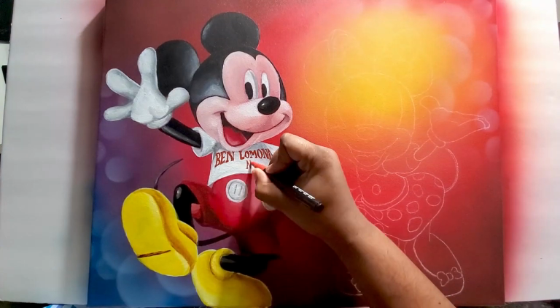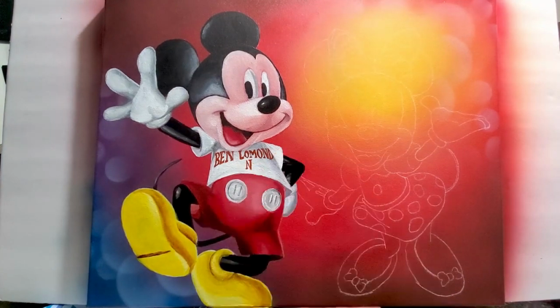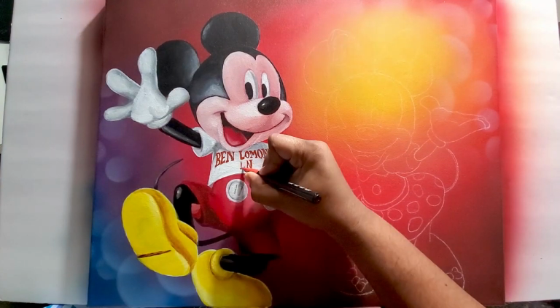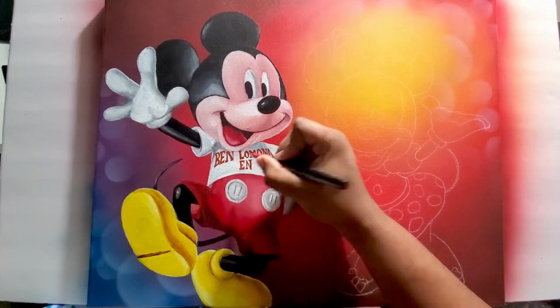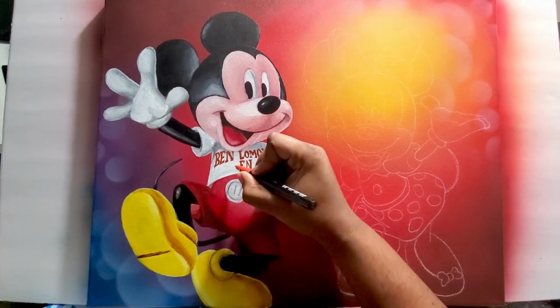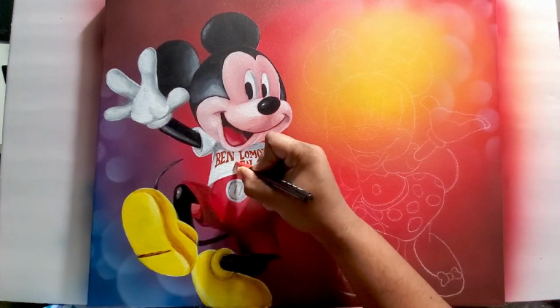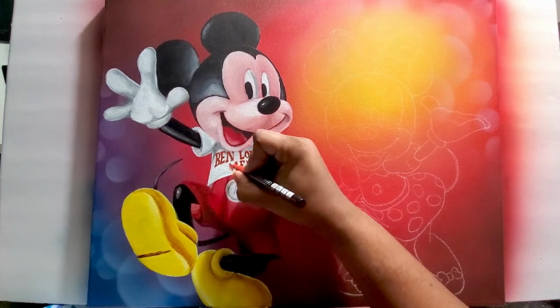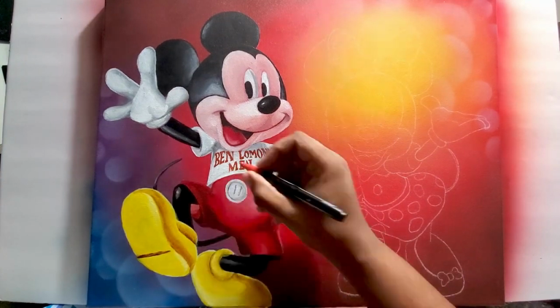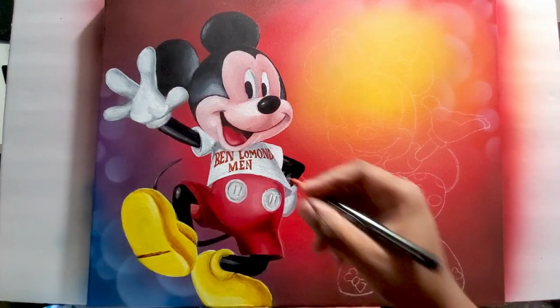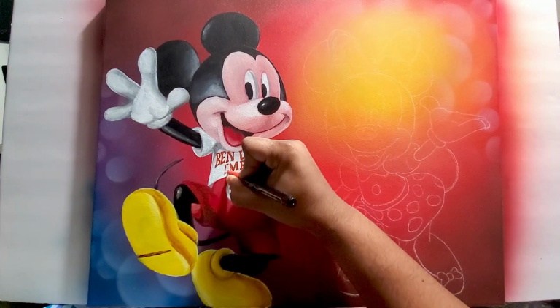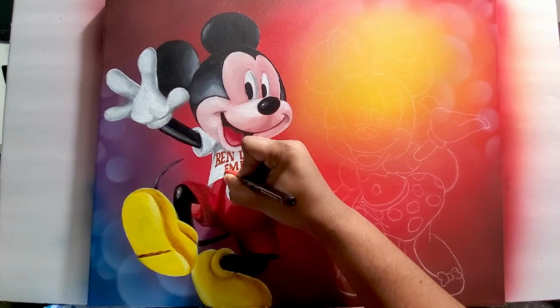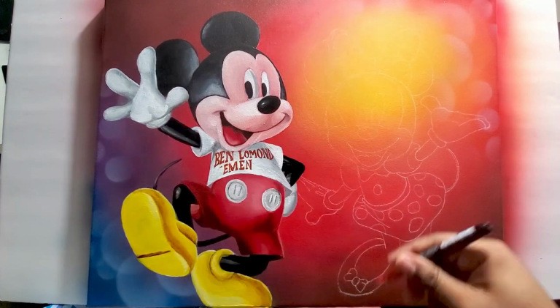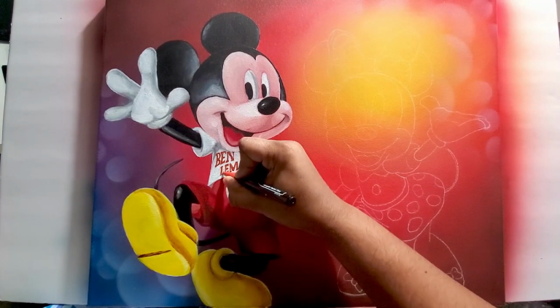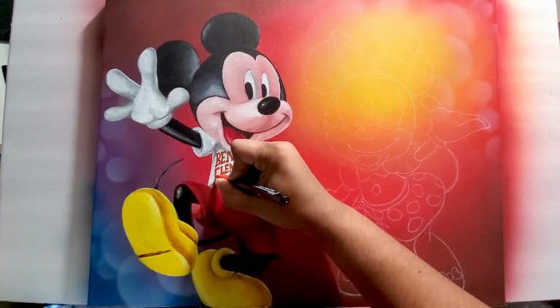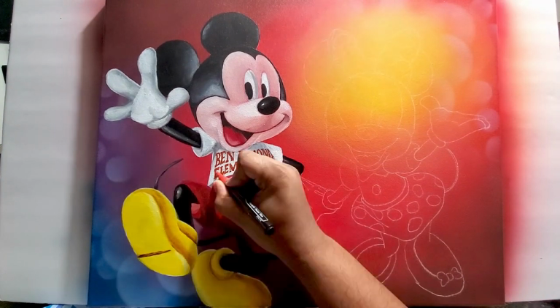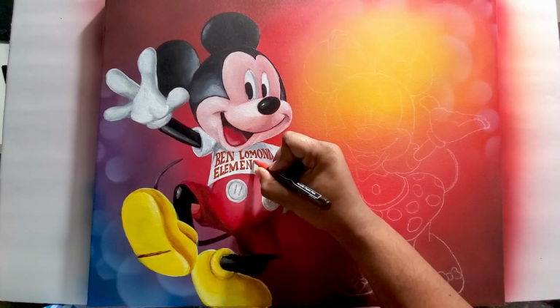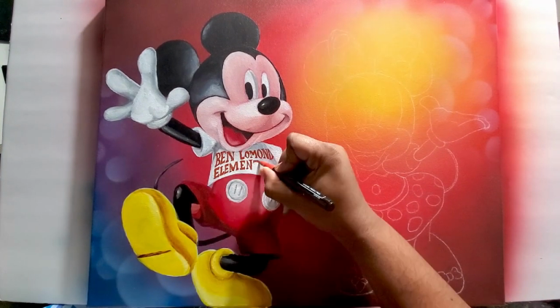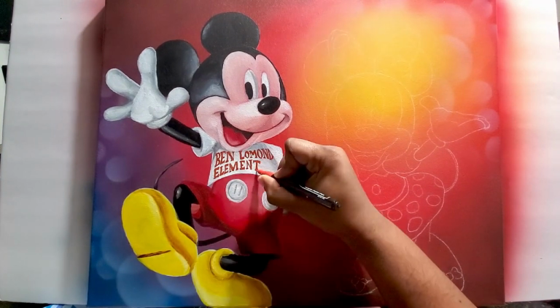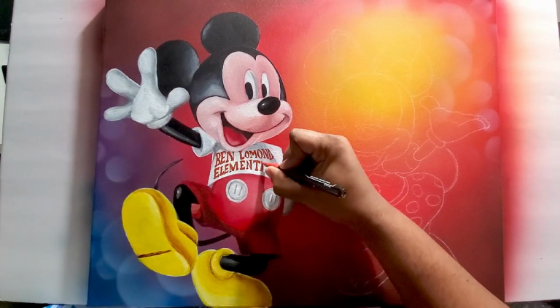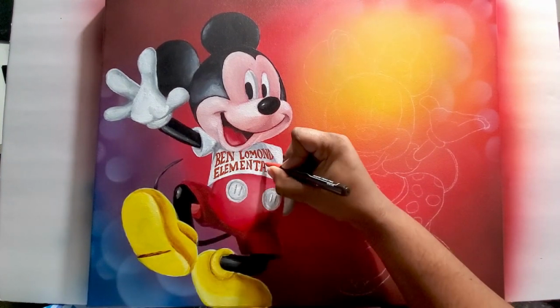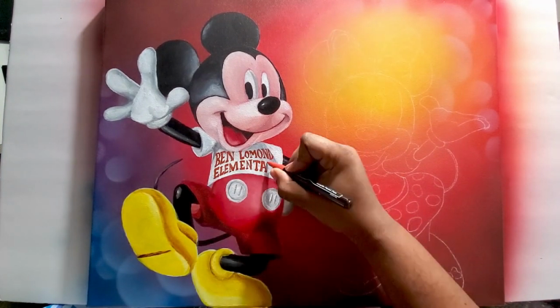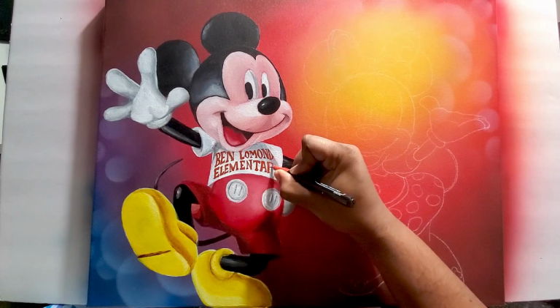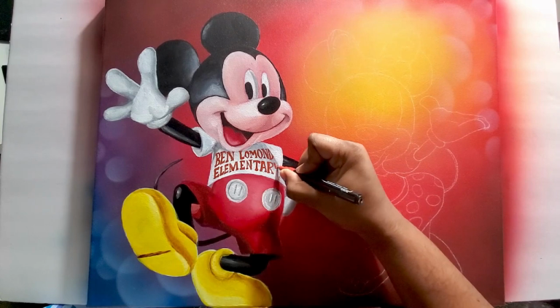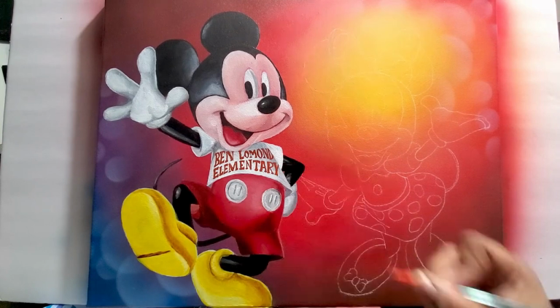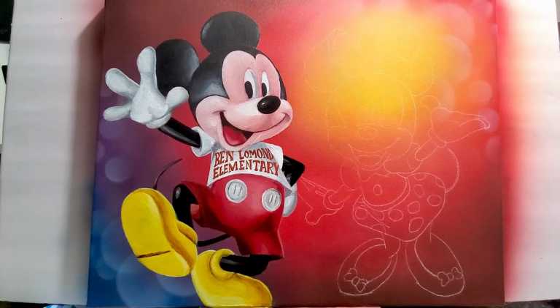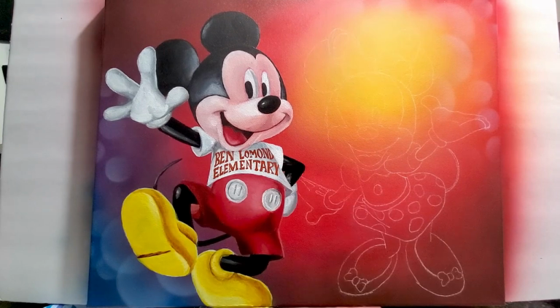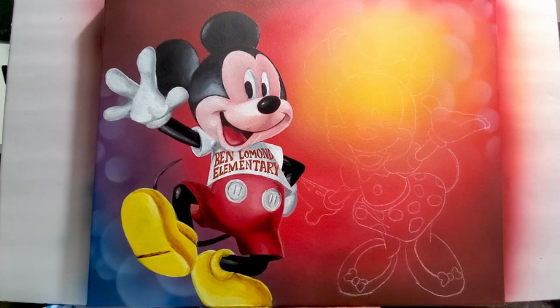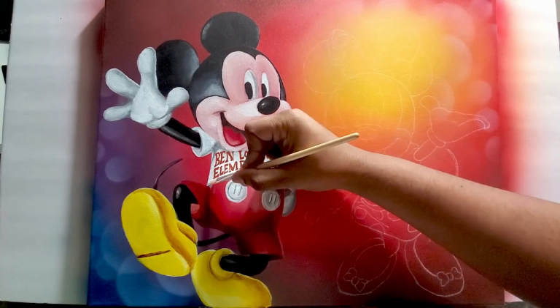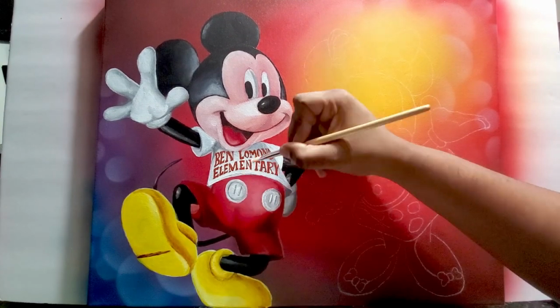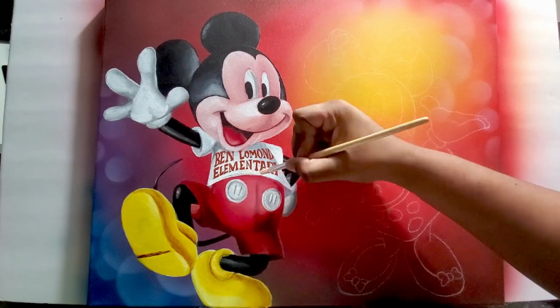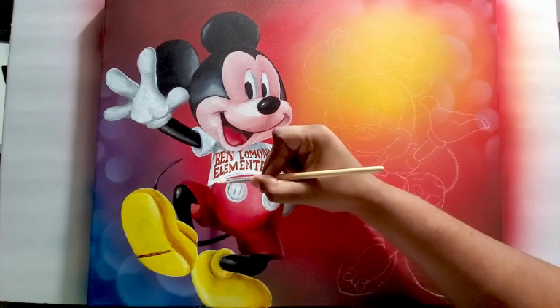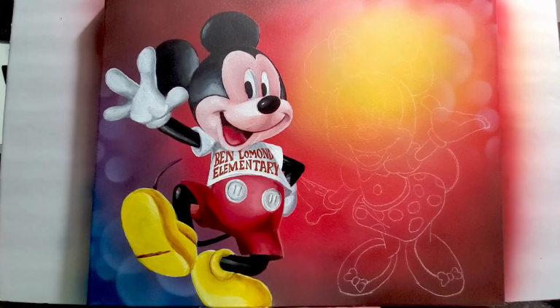With an acrylic paint pen, I'm writing in 'Ben Lemon Elementary.'